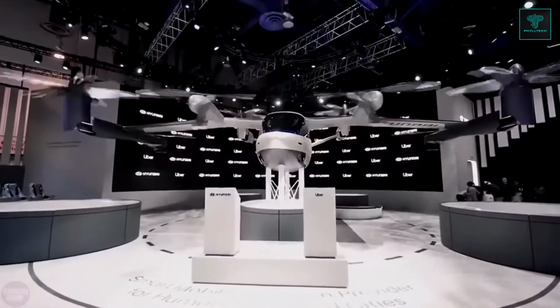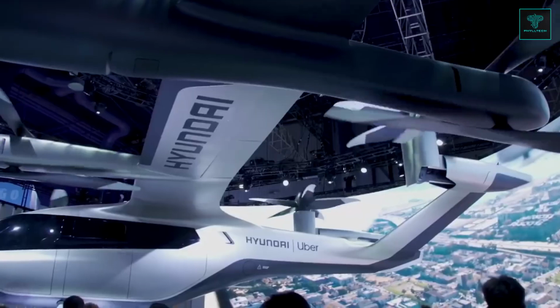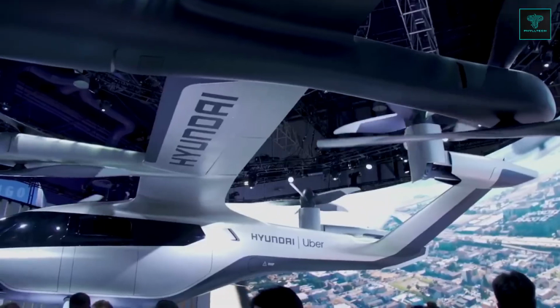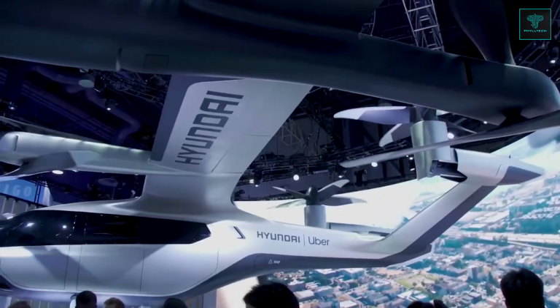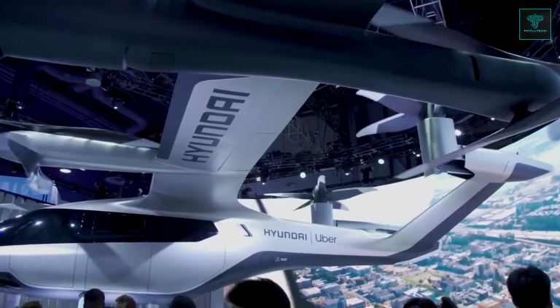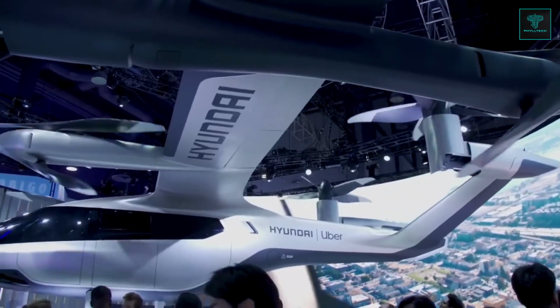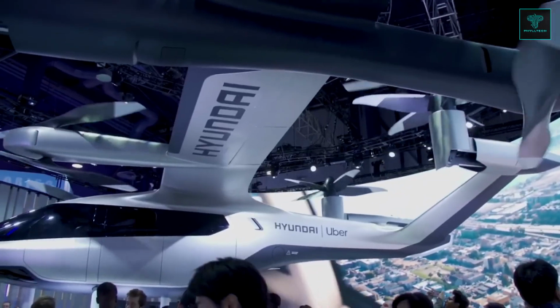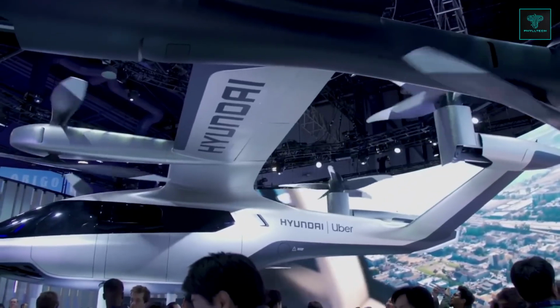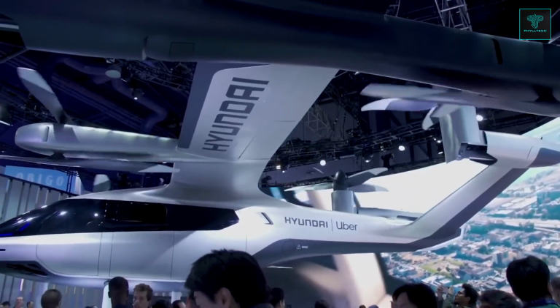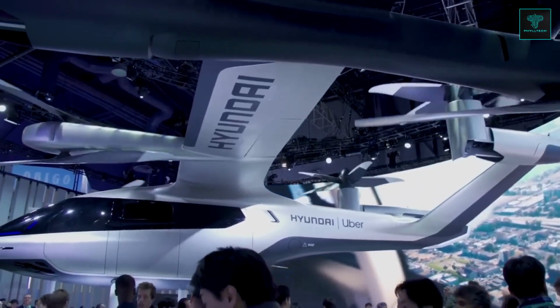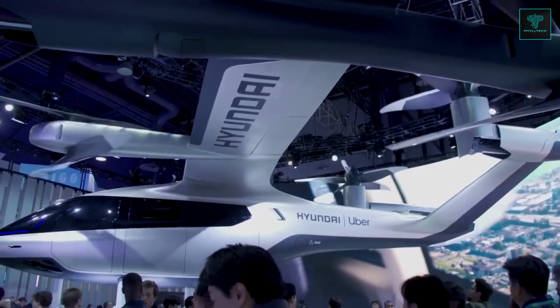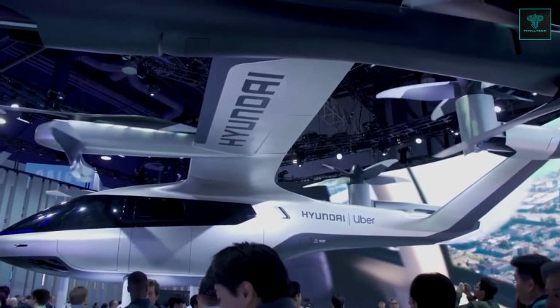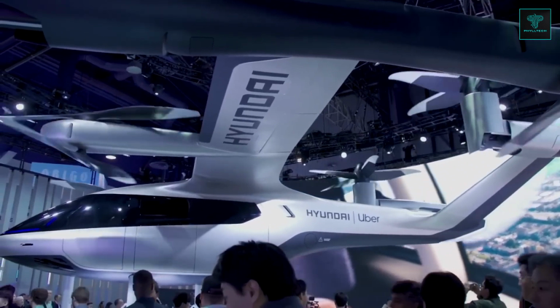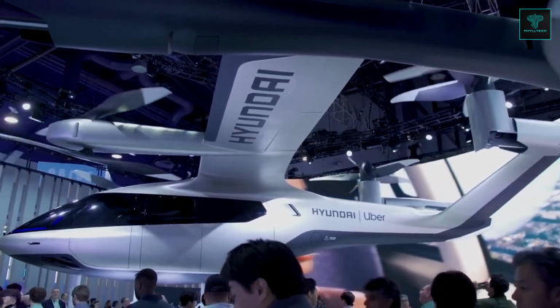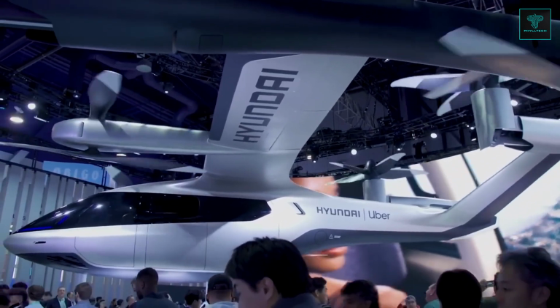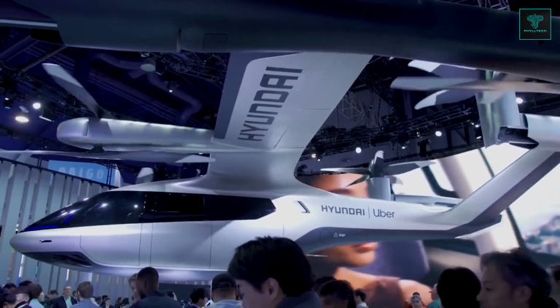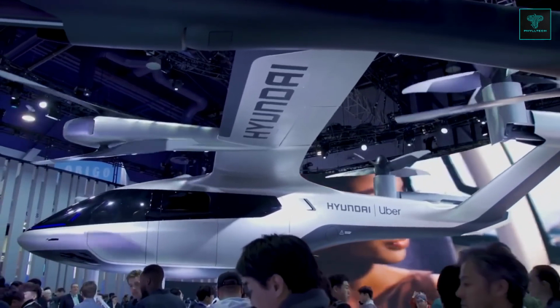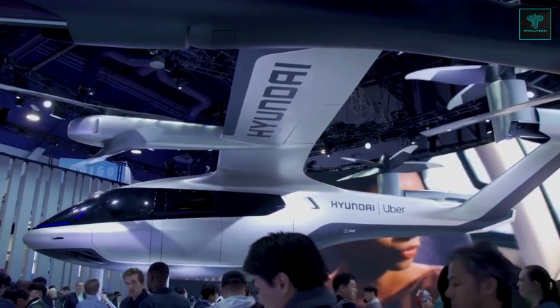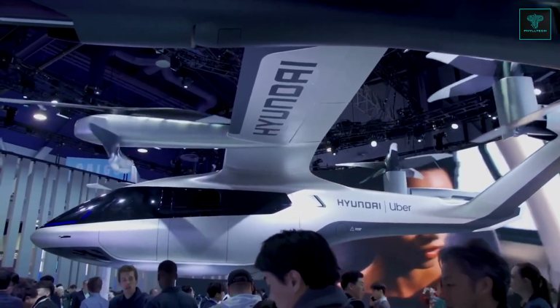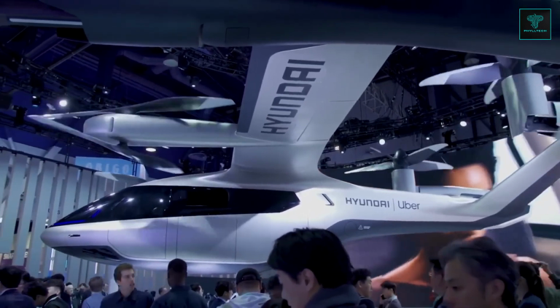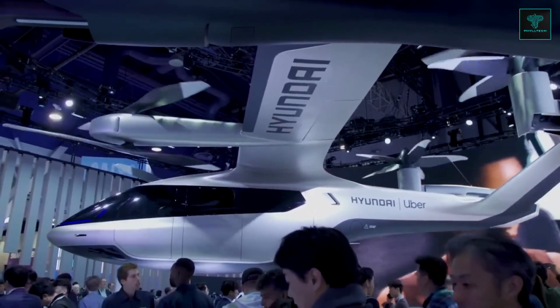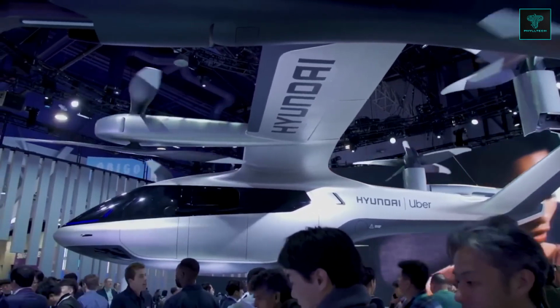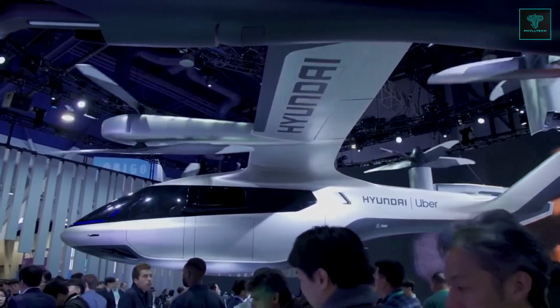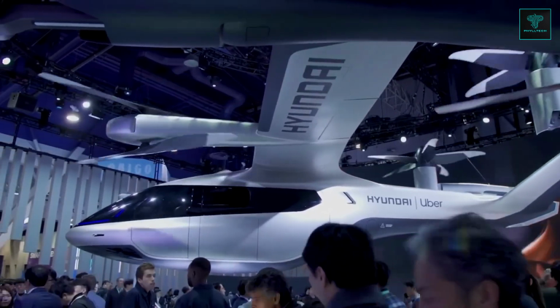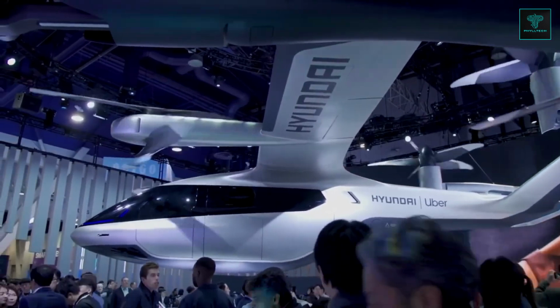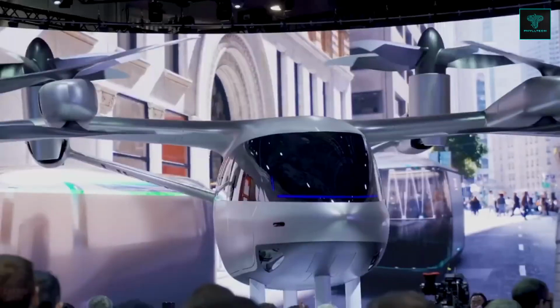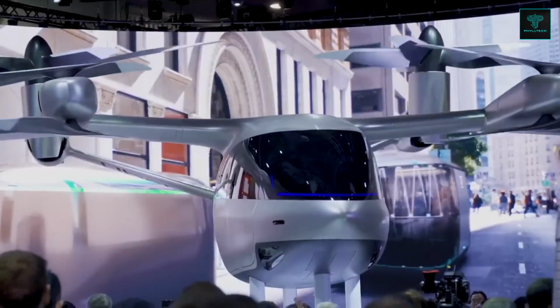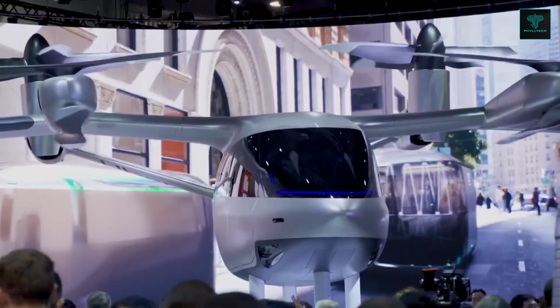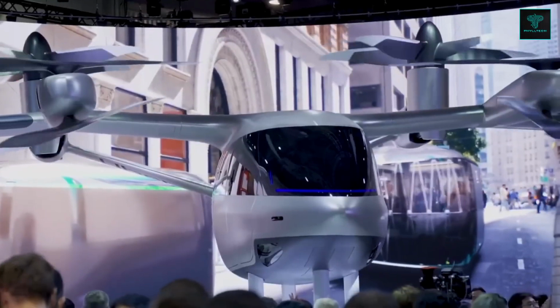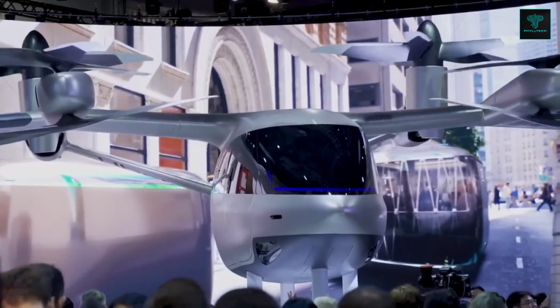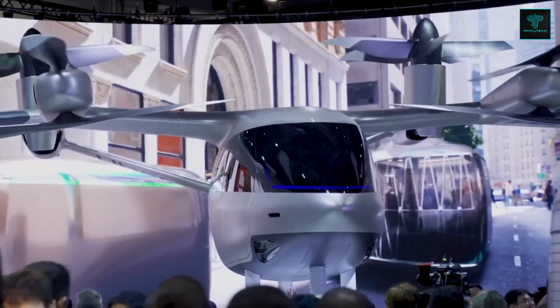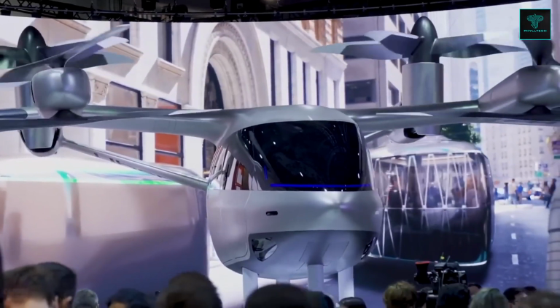Operating on electric power, the air taxi offers an environmentally friendly solution, emitting no pollutants.